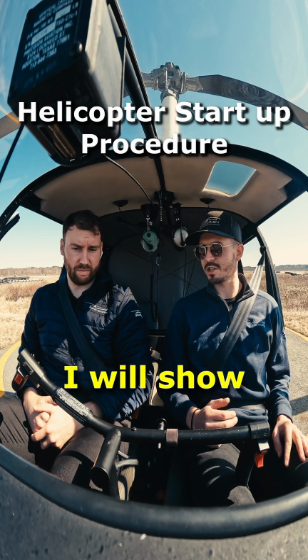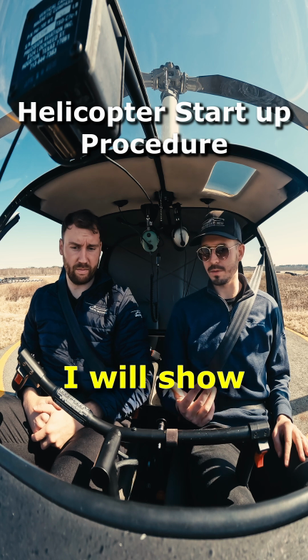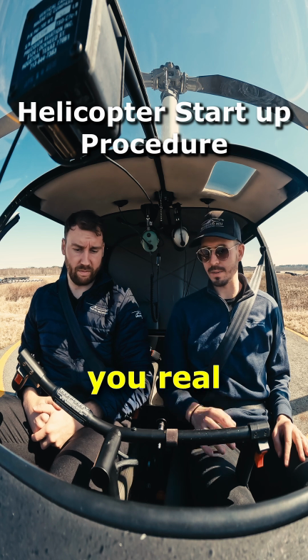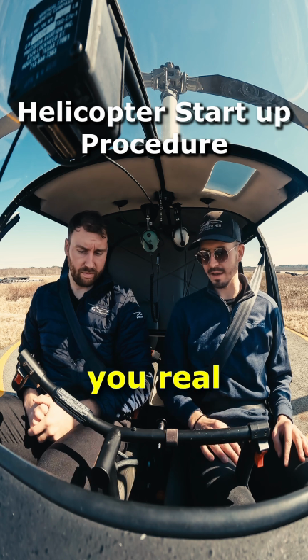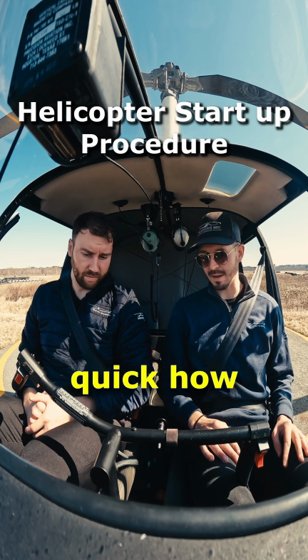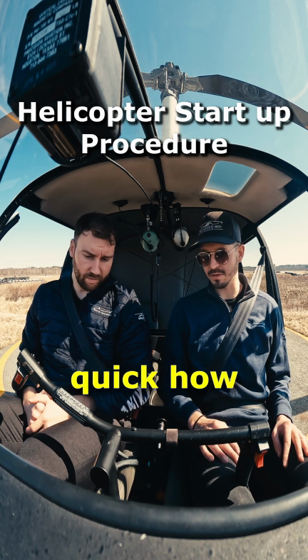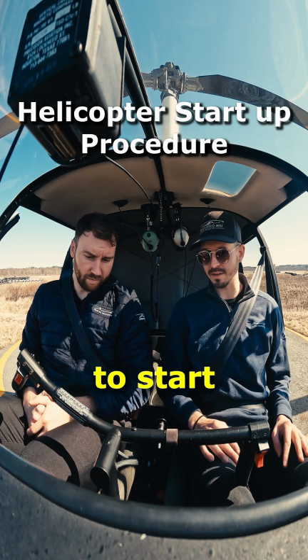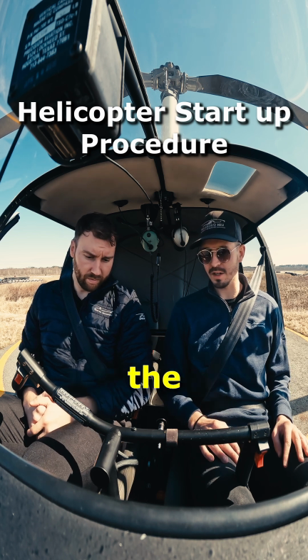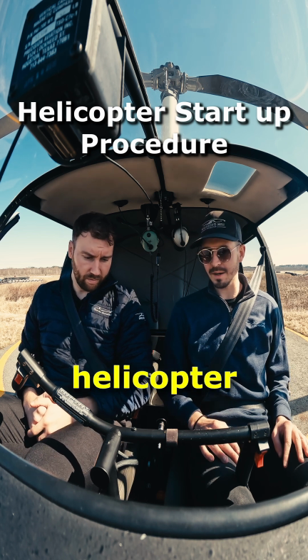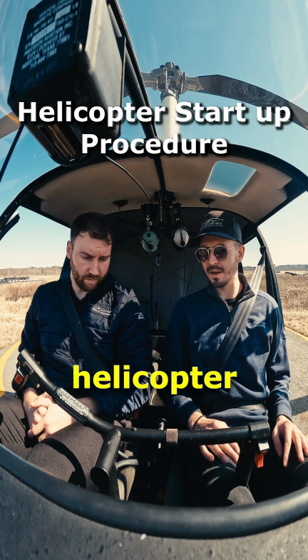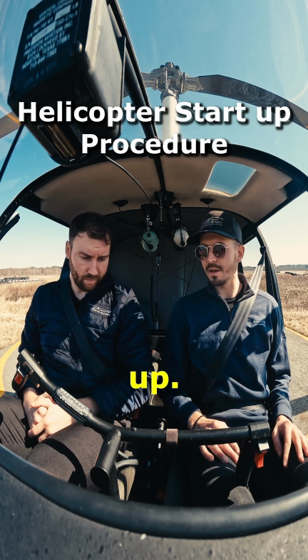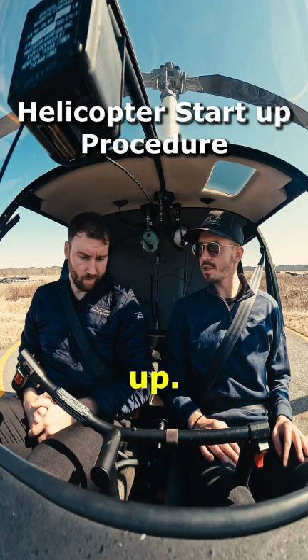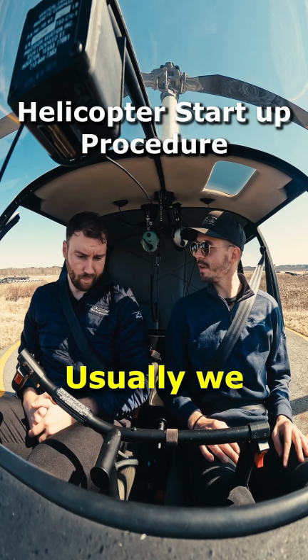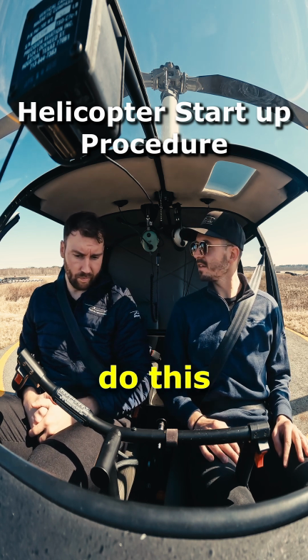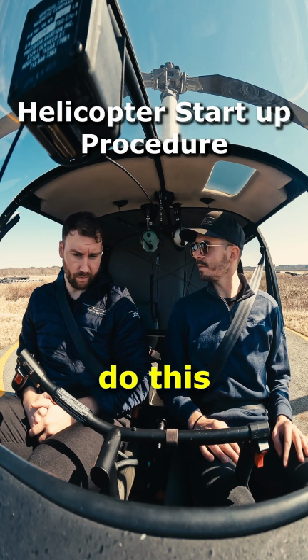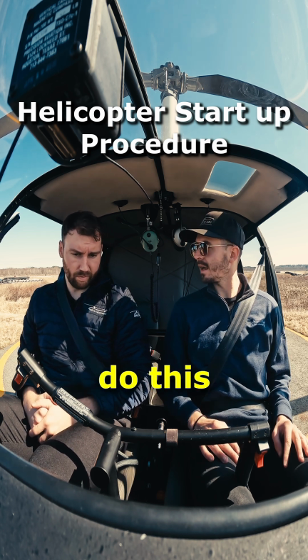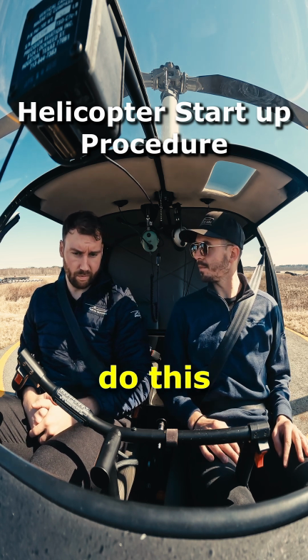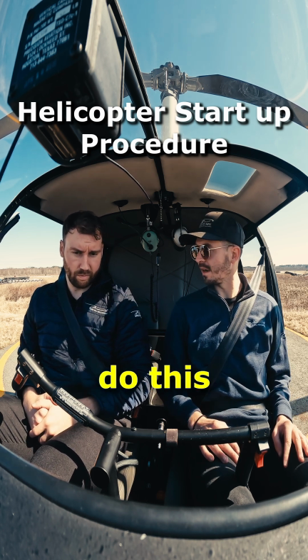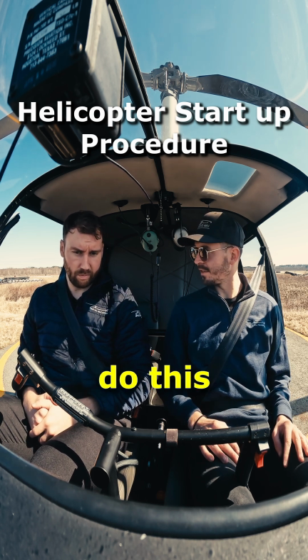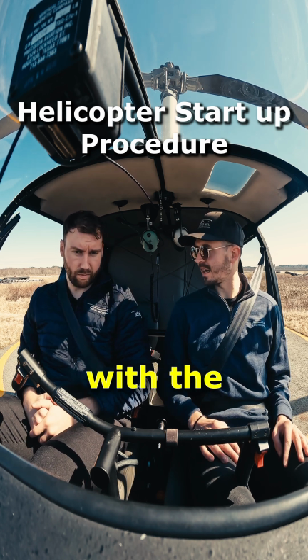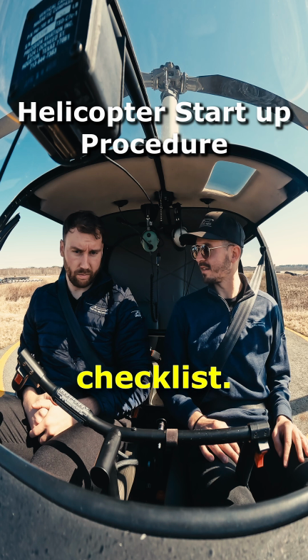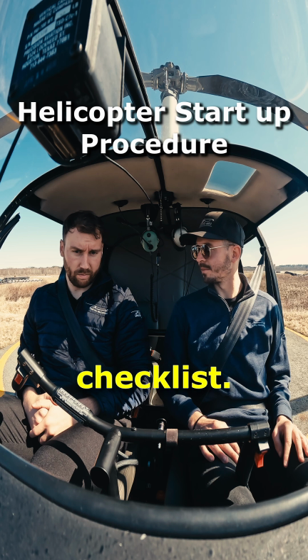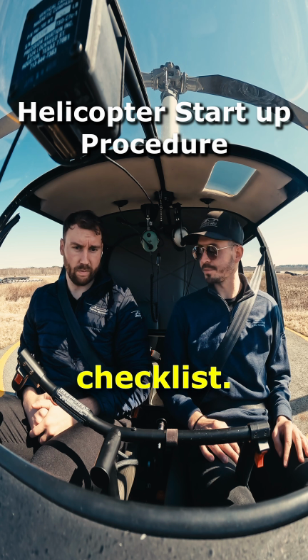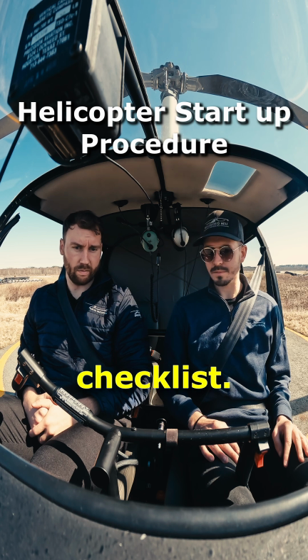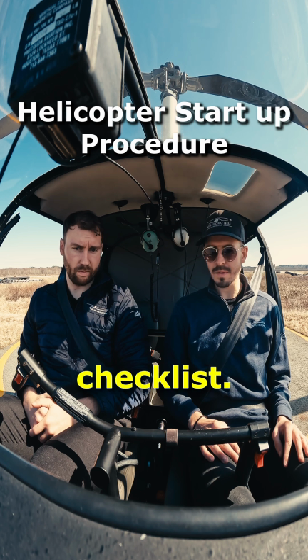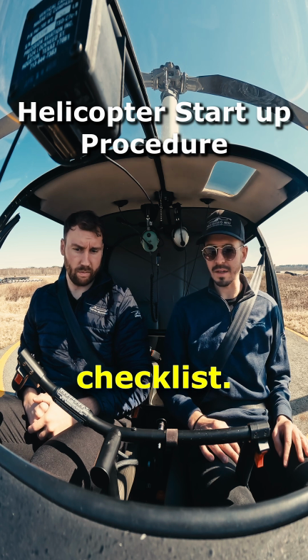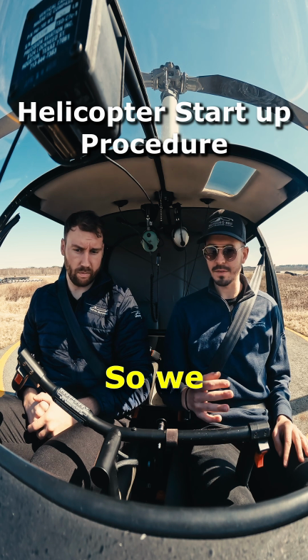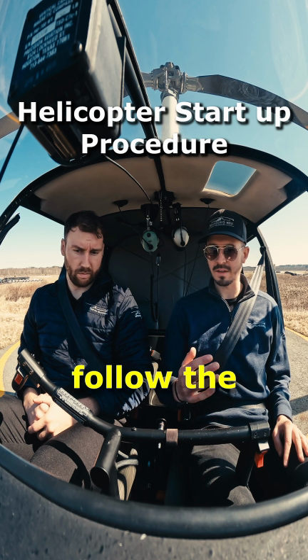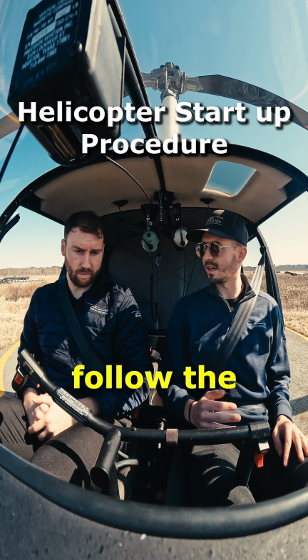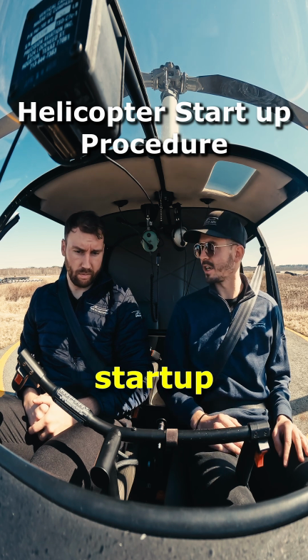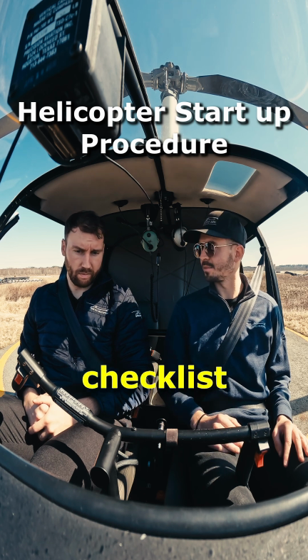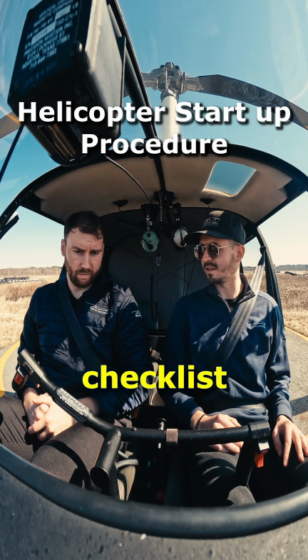I will show you real quick how to start a helicopter up. Usually we do this with a checklist, so we follow the start-up checklist basically.